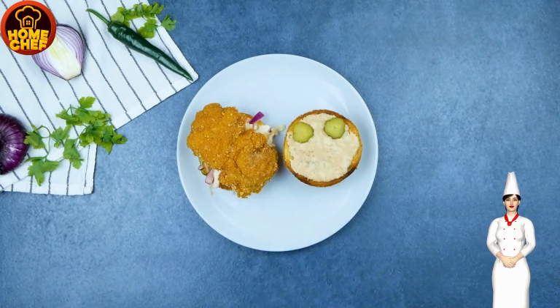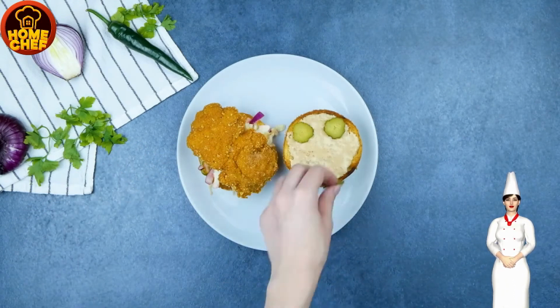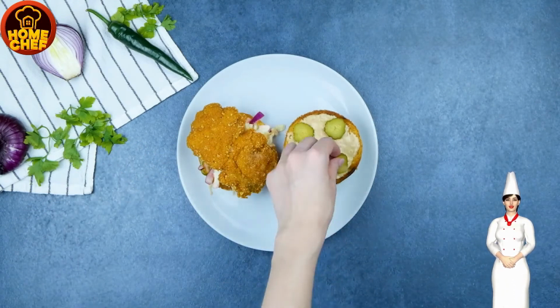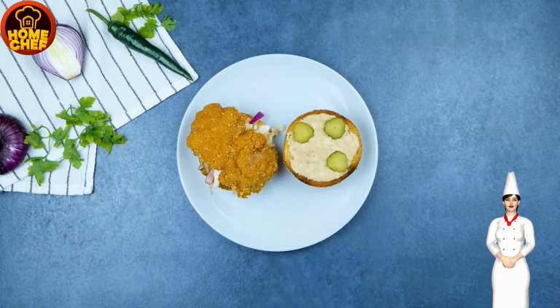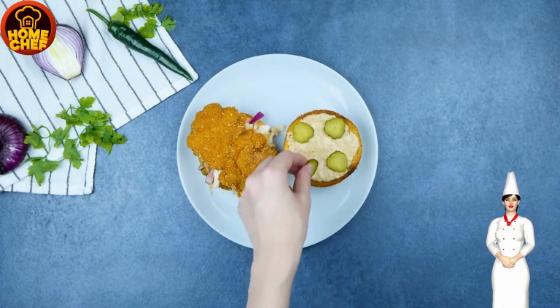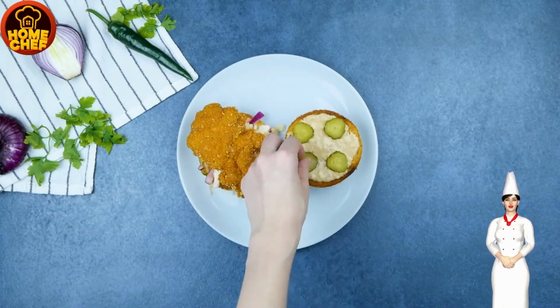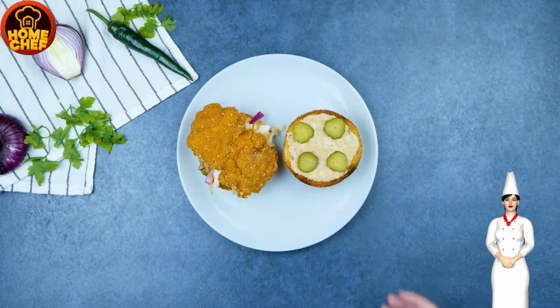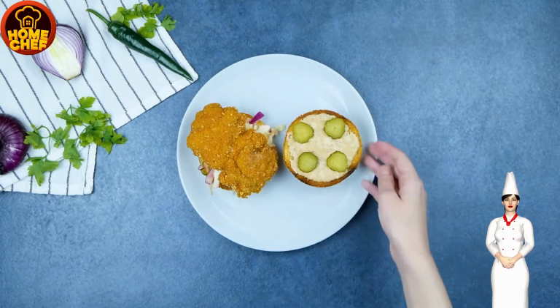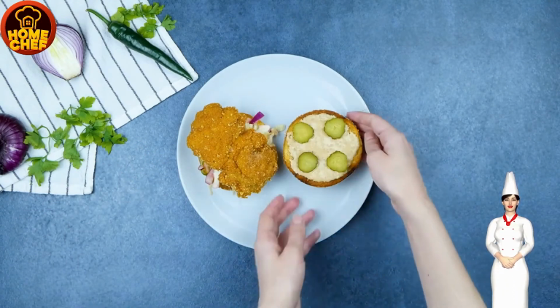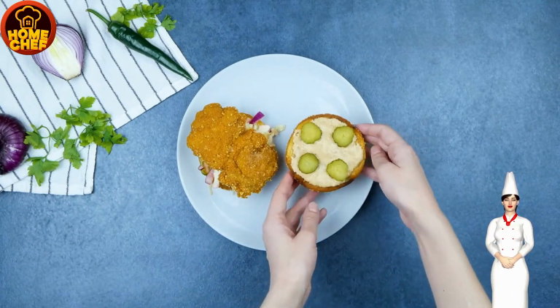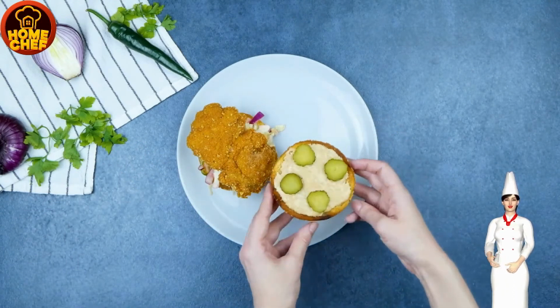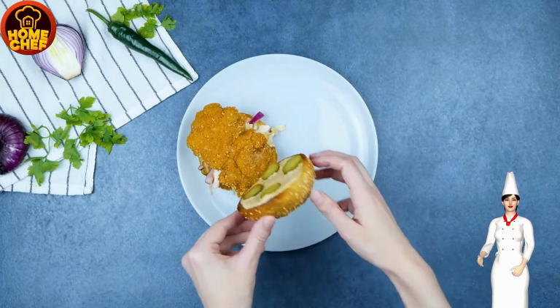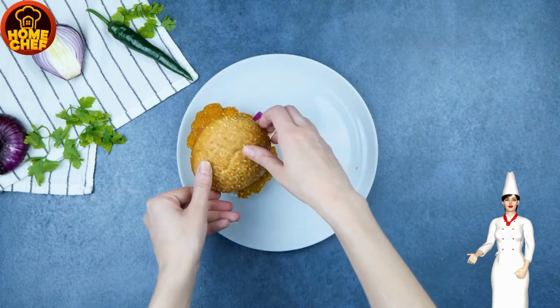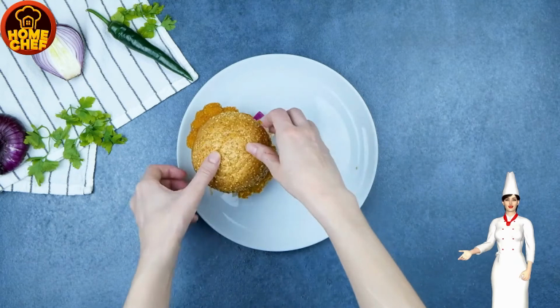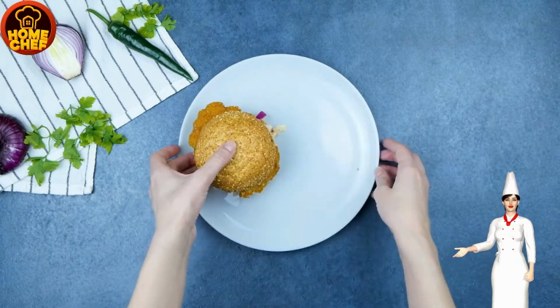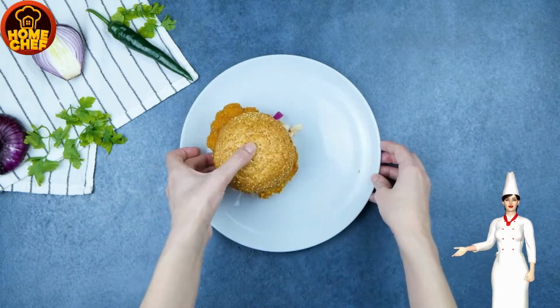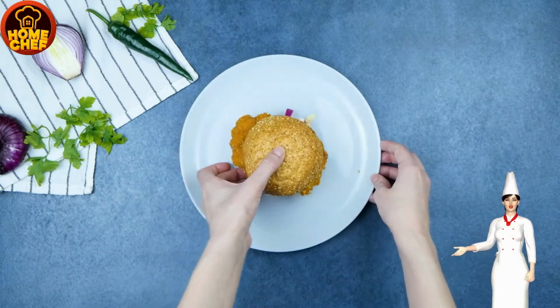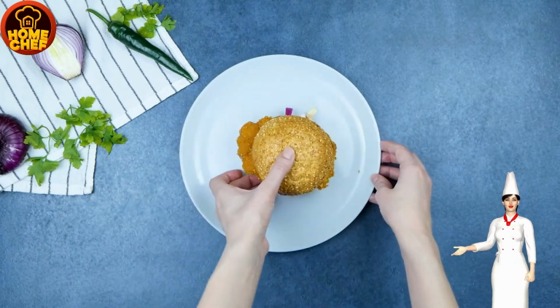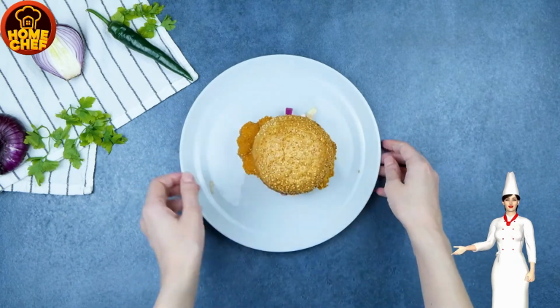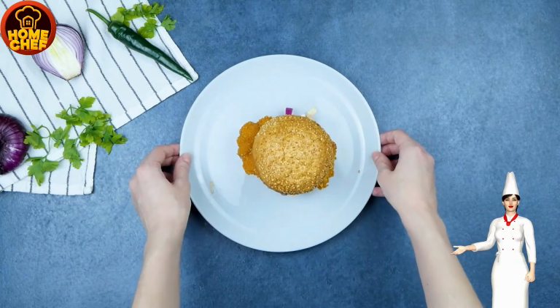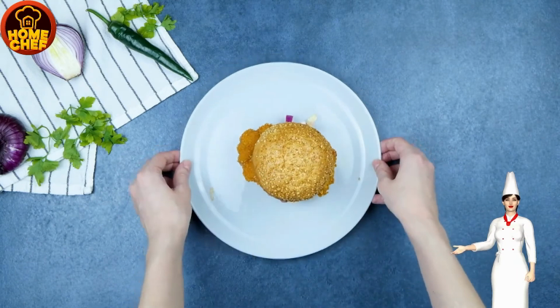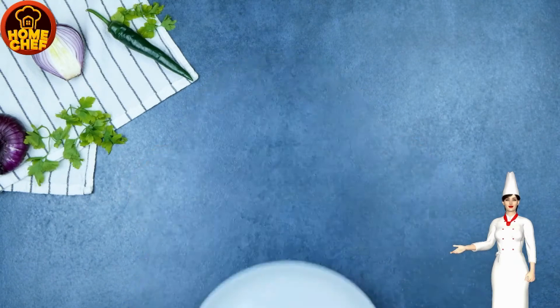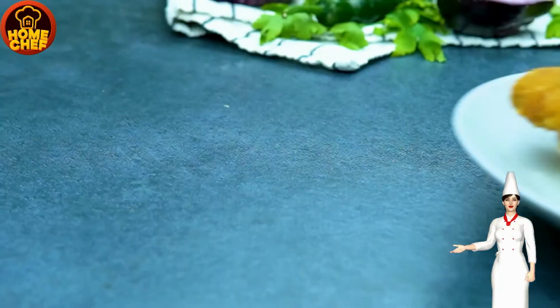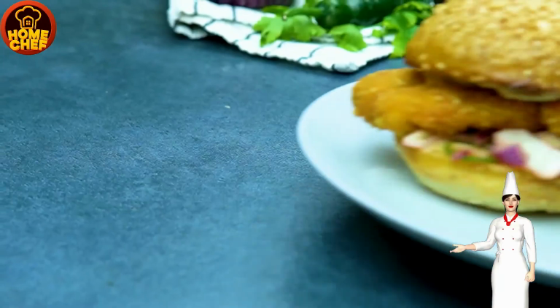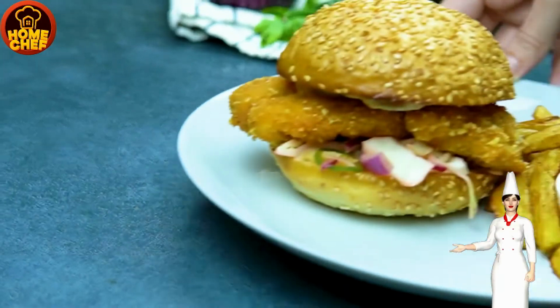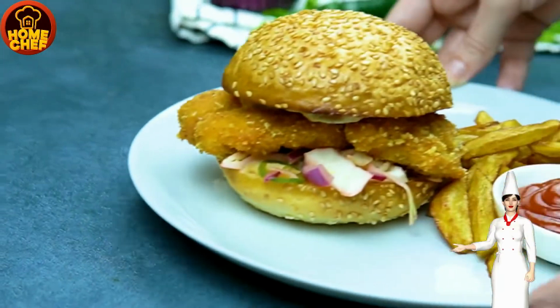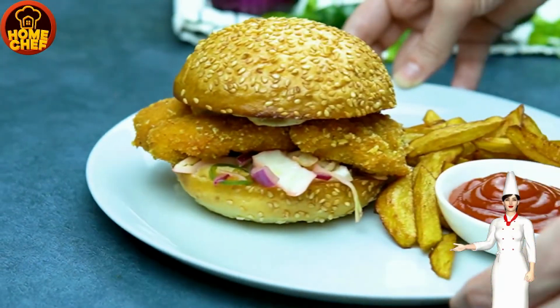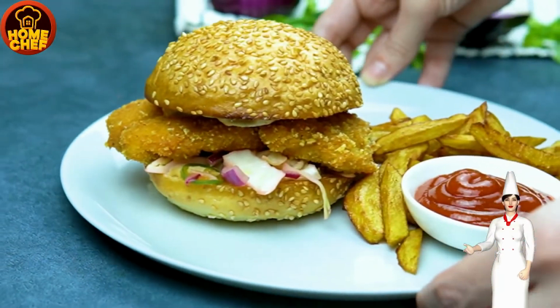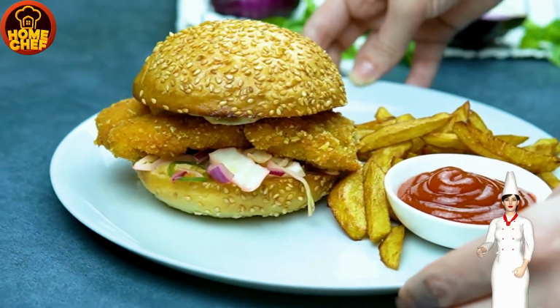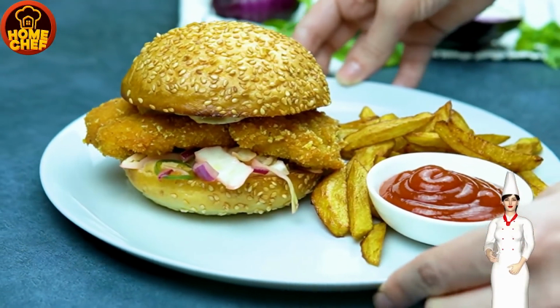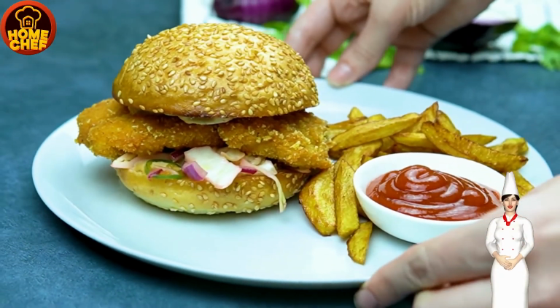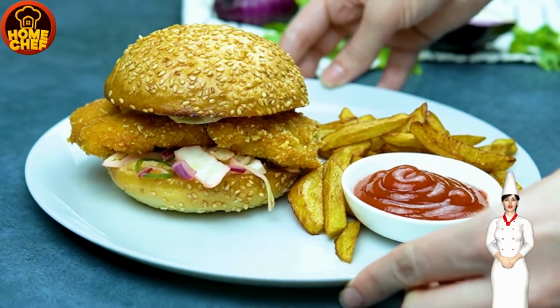Share and watch this space for more easy and quick recipes. Enjoy!